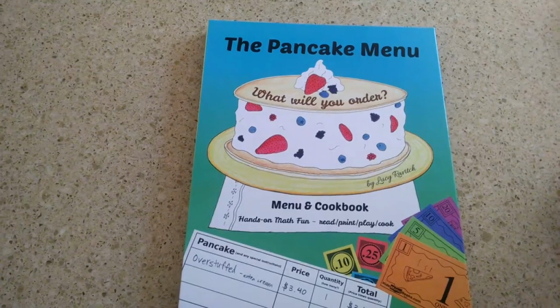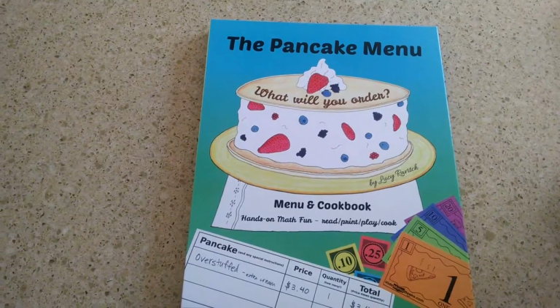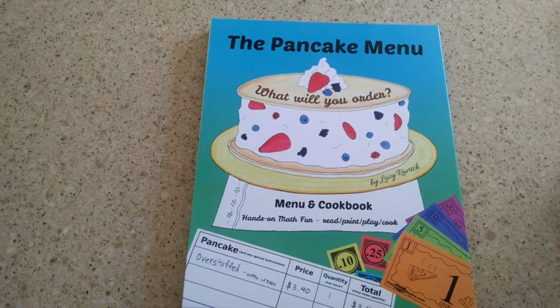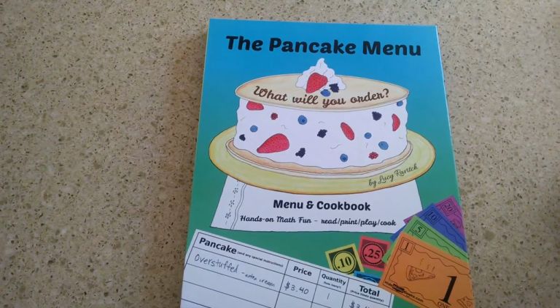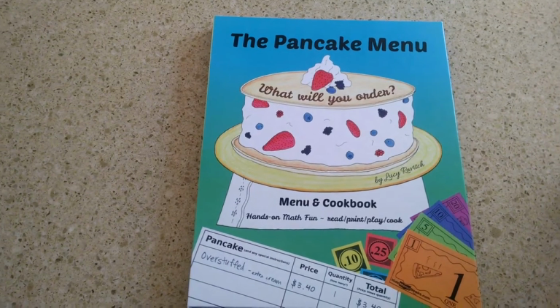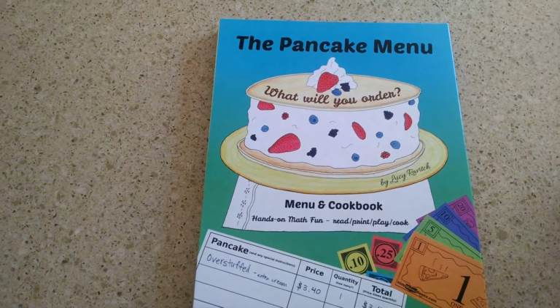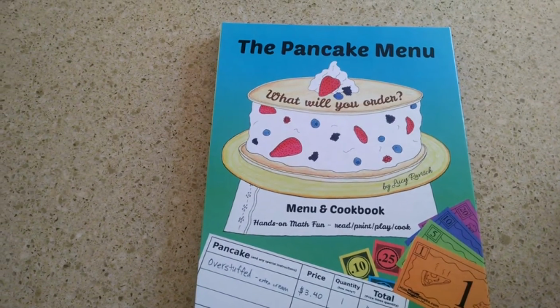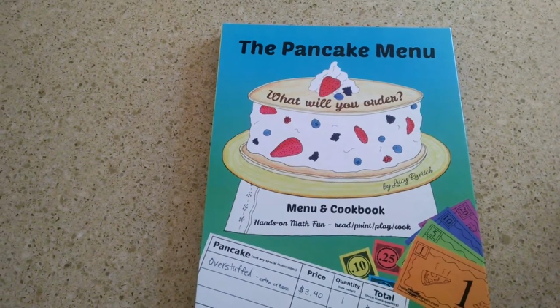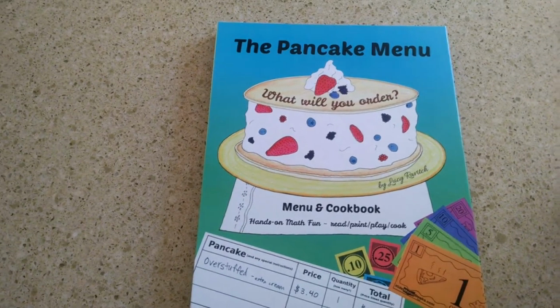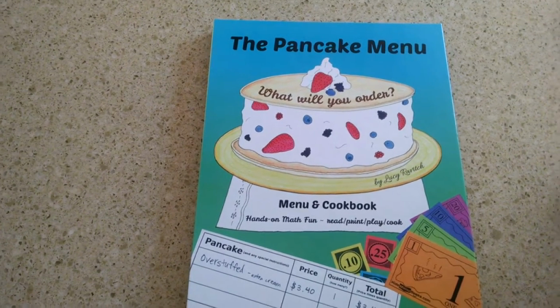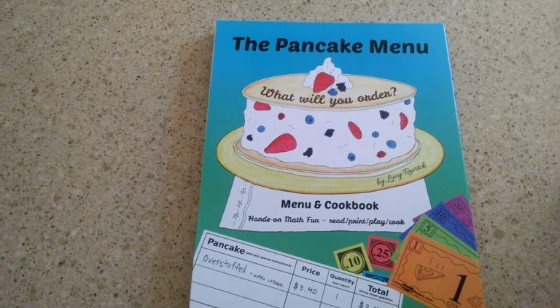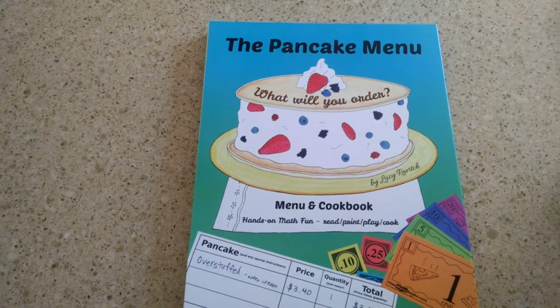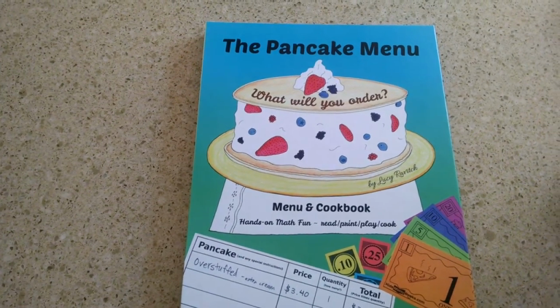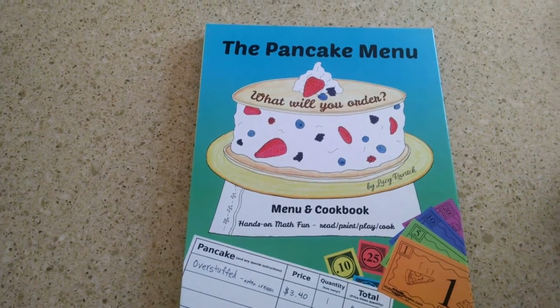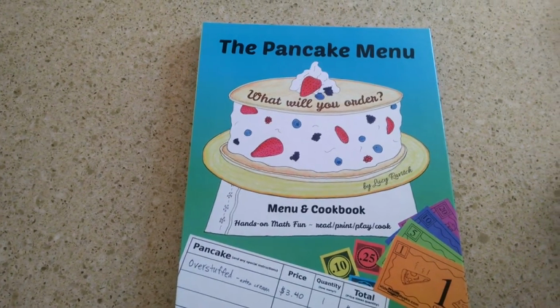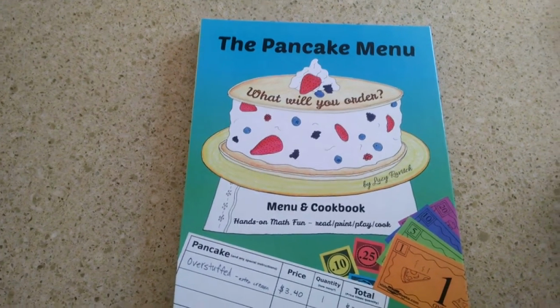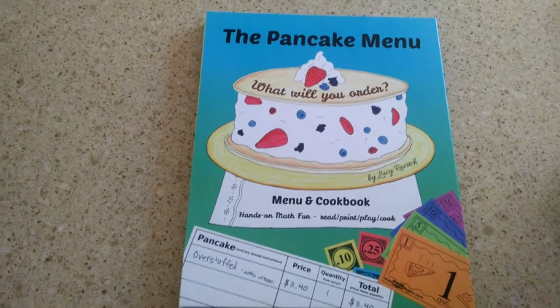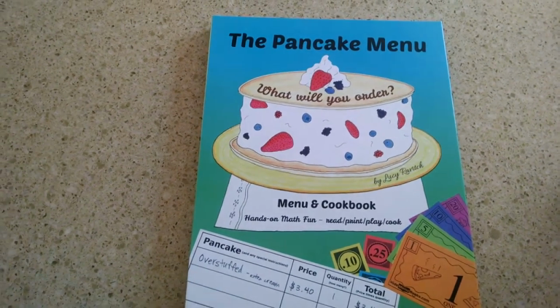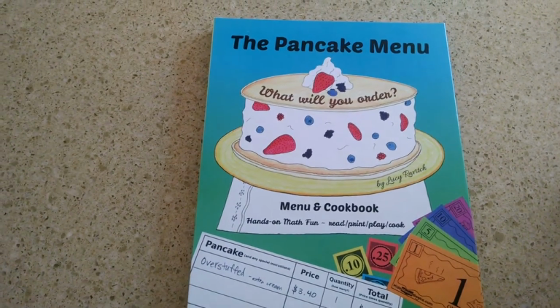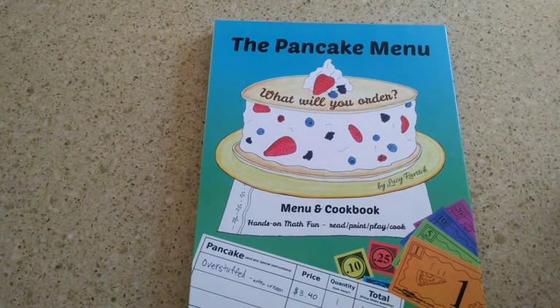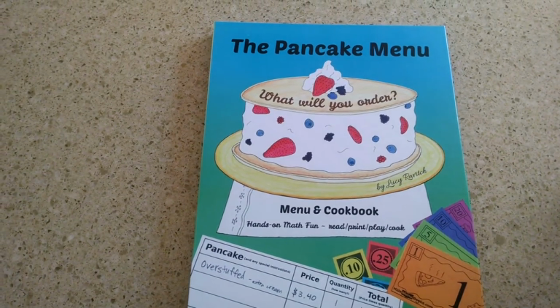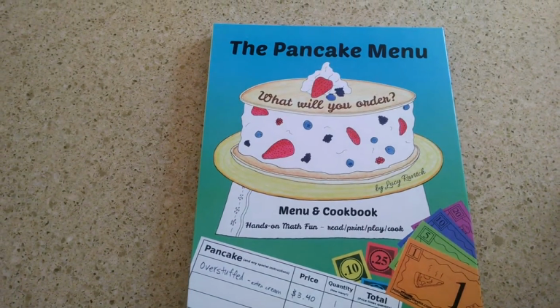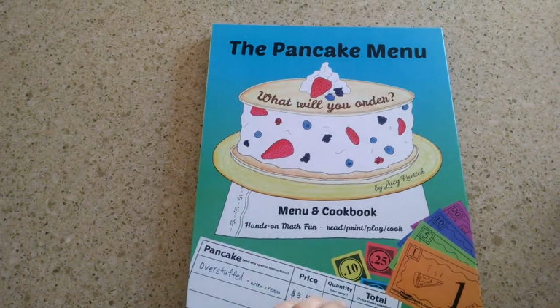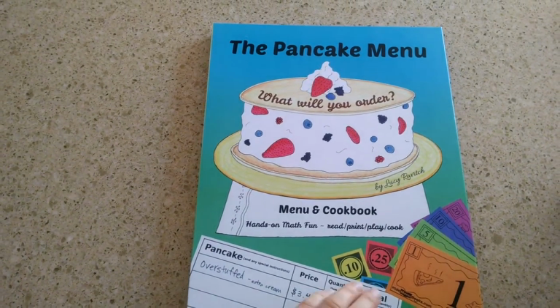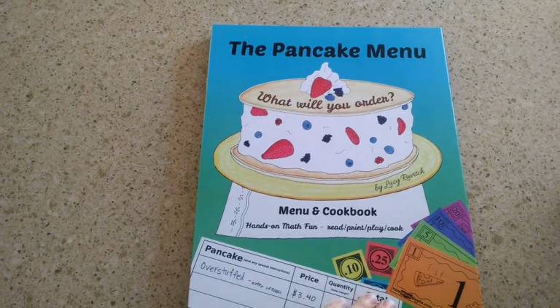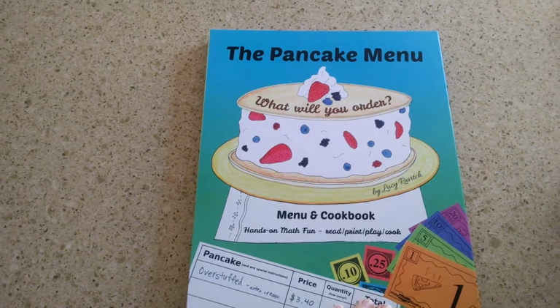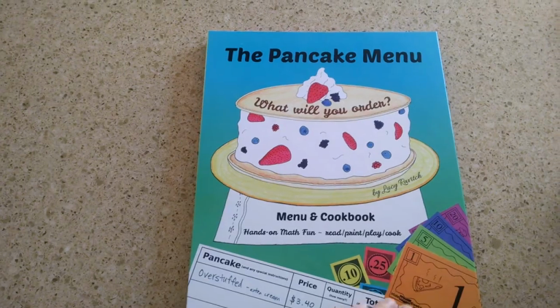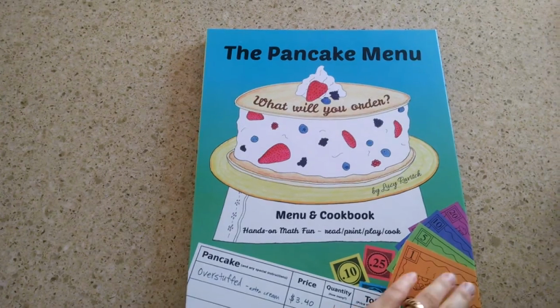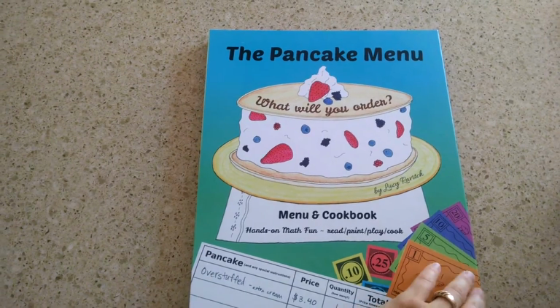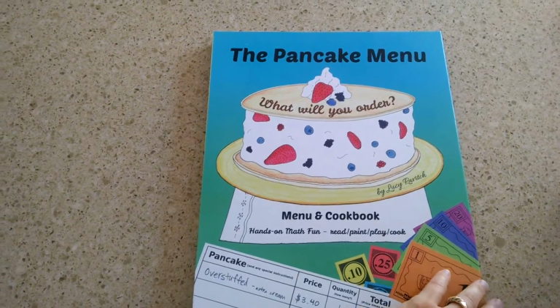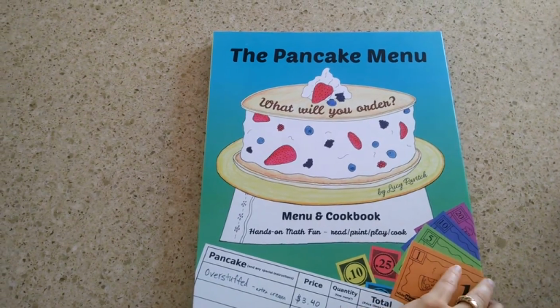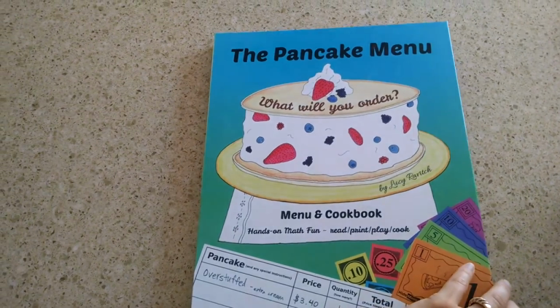The Pancake Menu: What Will You Order? is a fun, interactive book for kids 6 through 11.